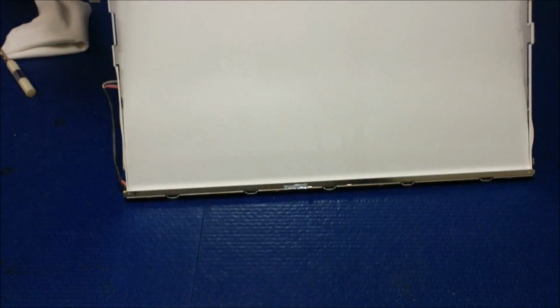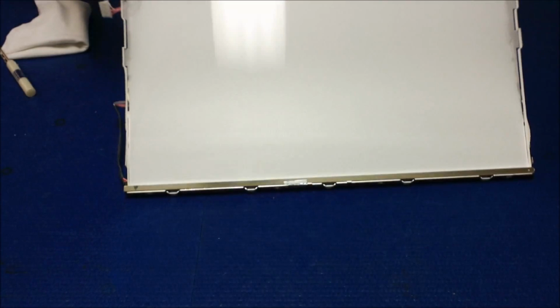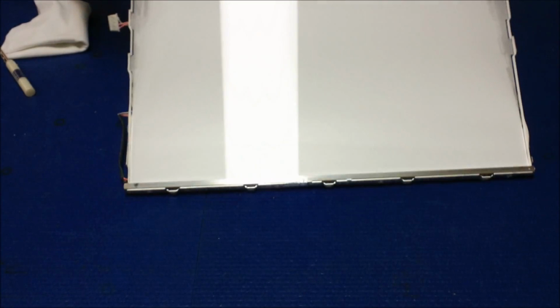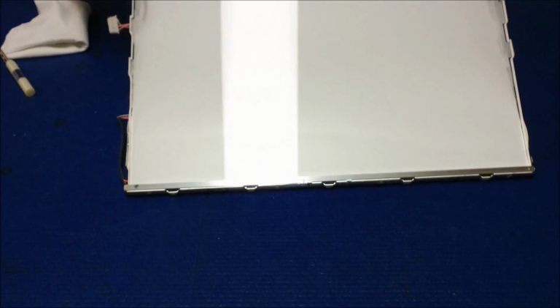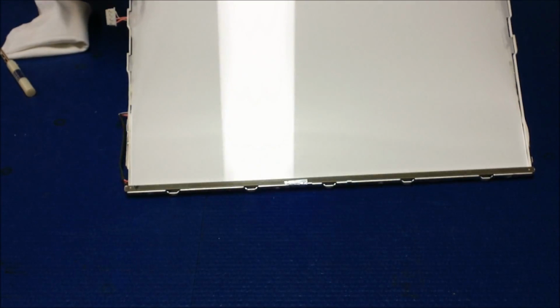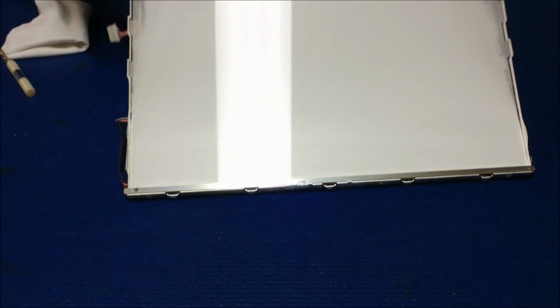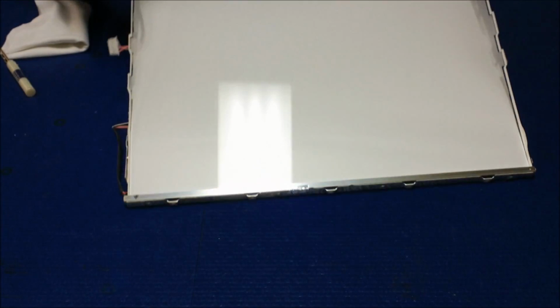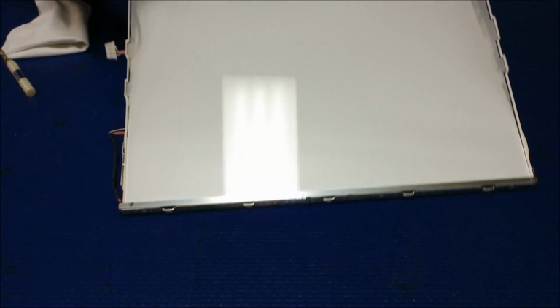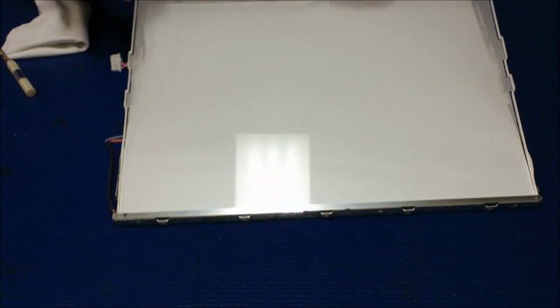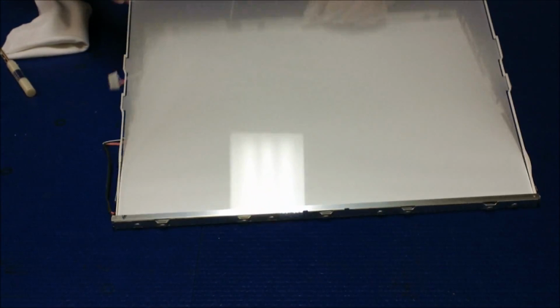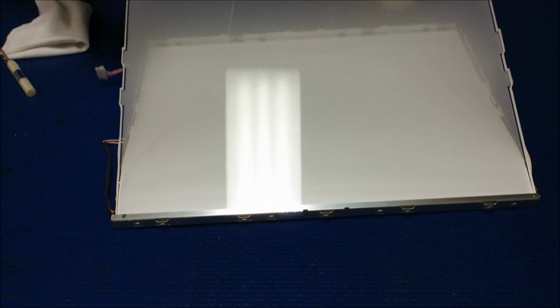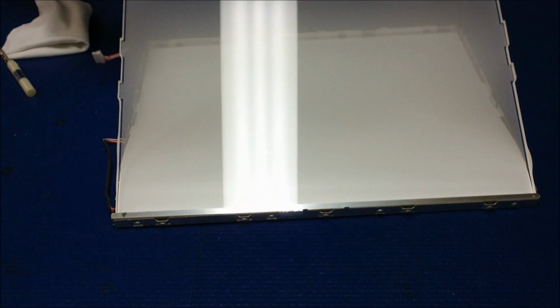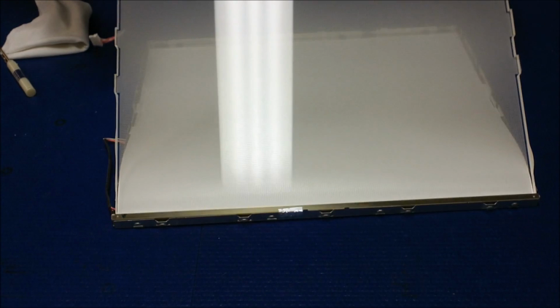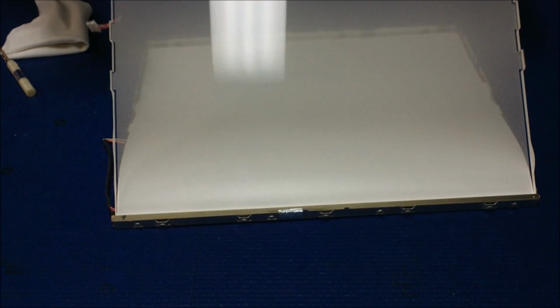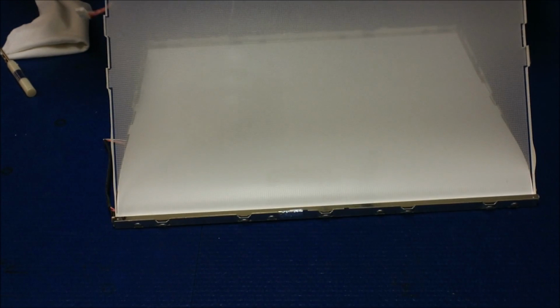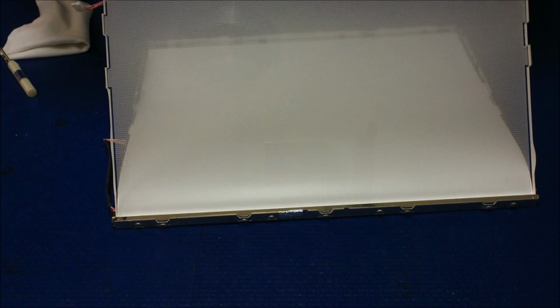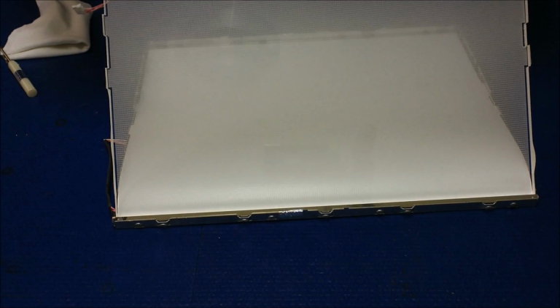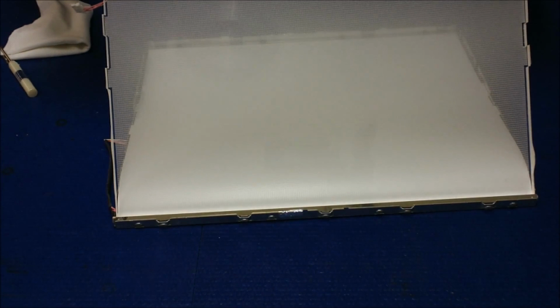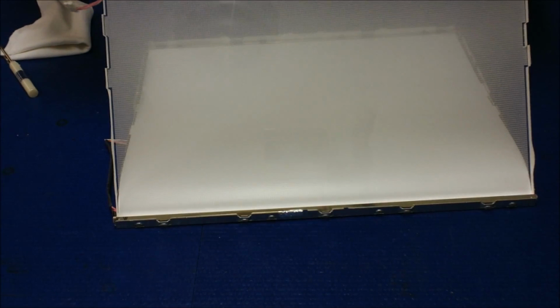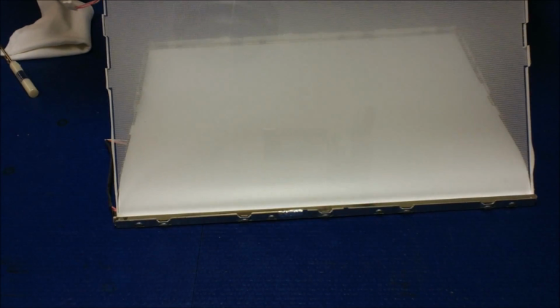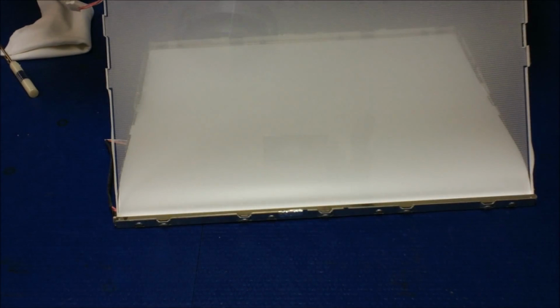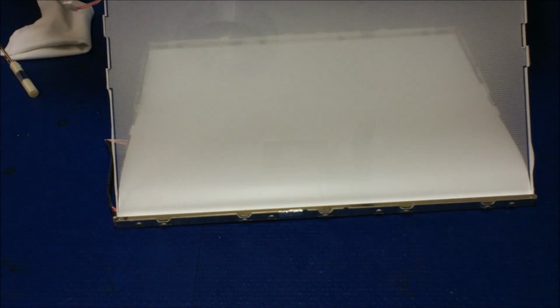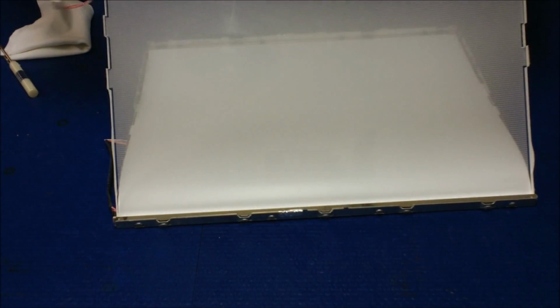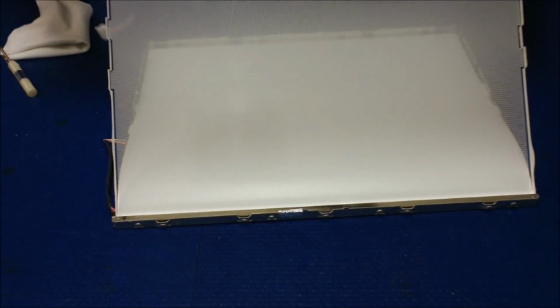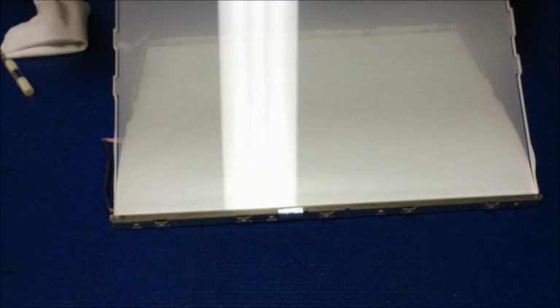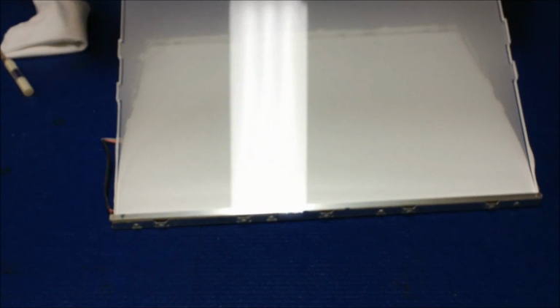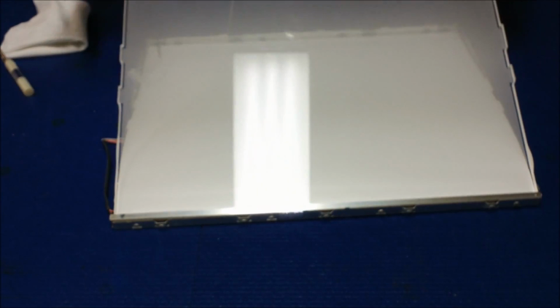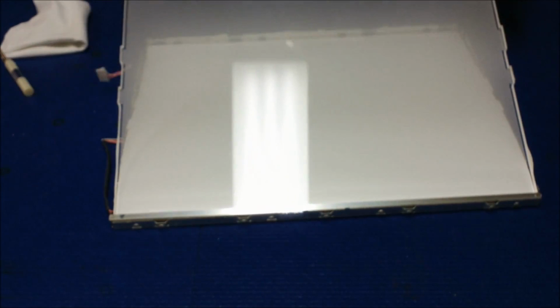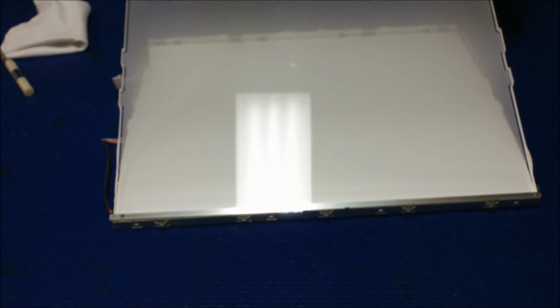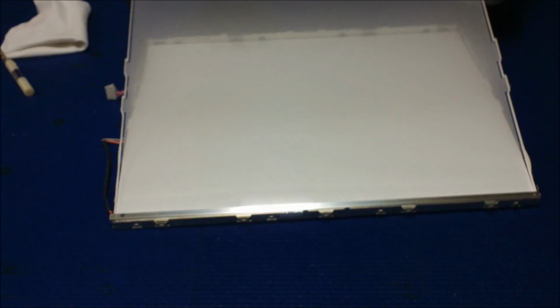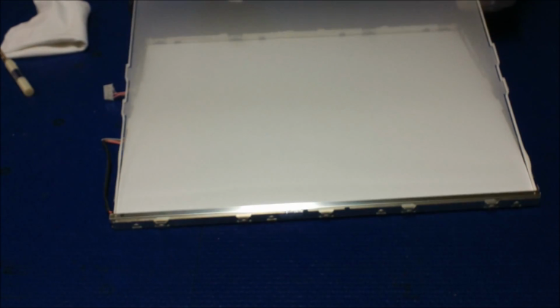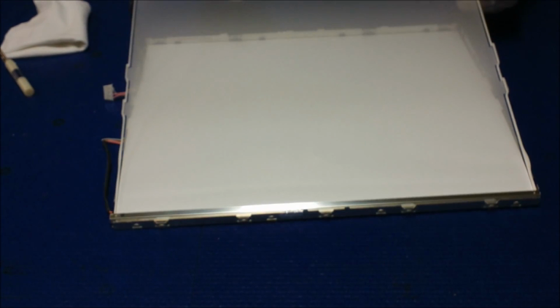We take it out like this — one side at a time. Take it out. See this?